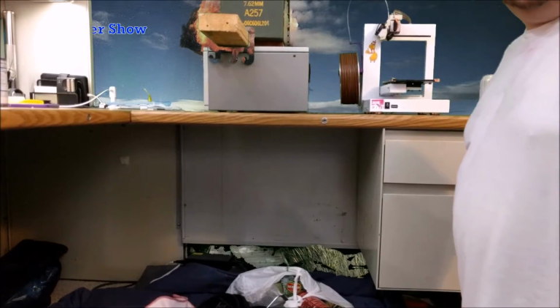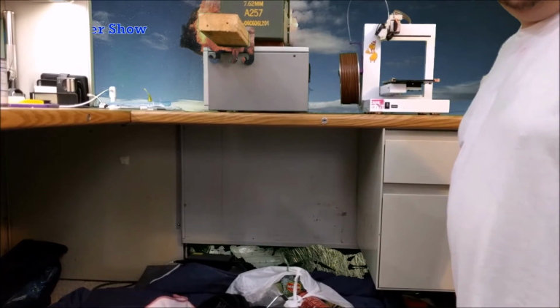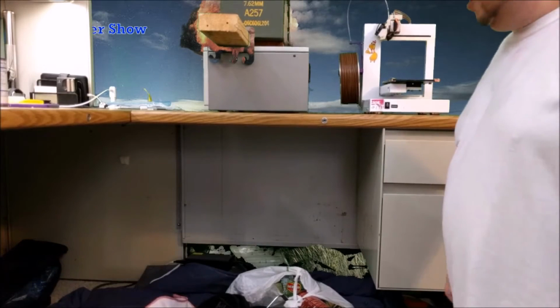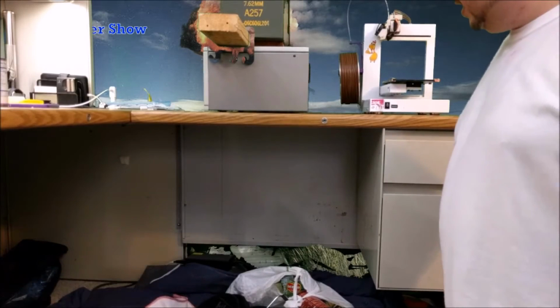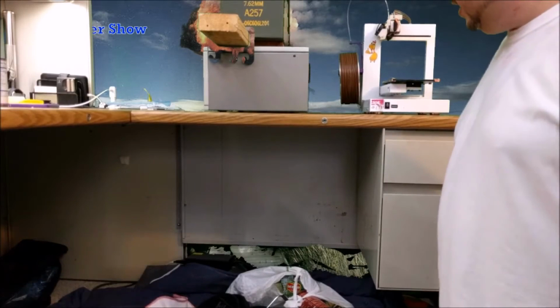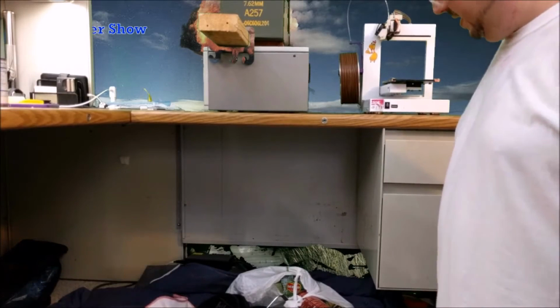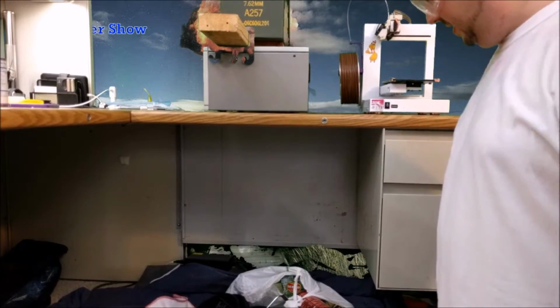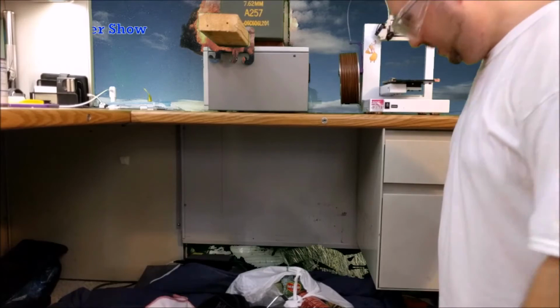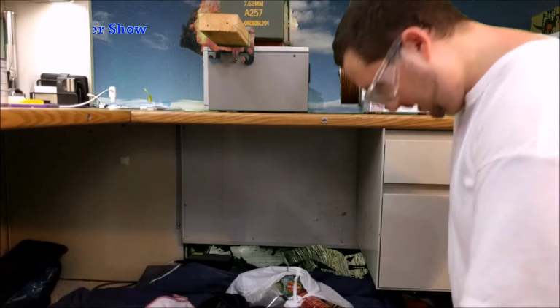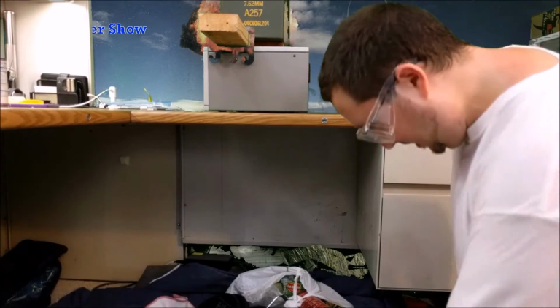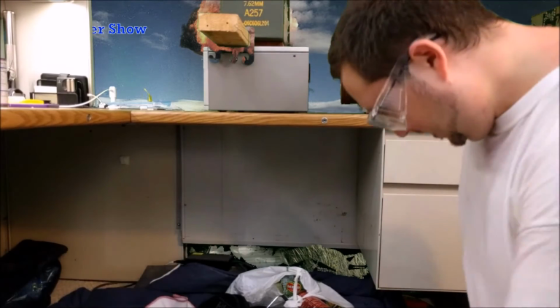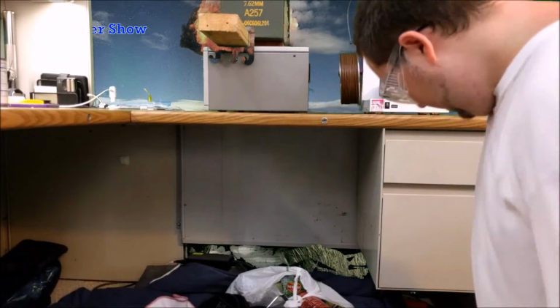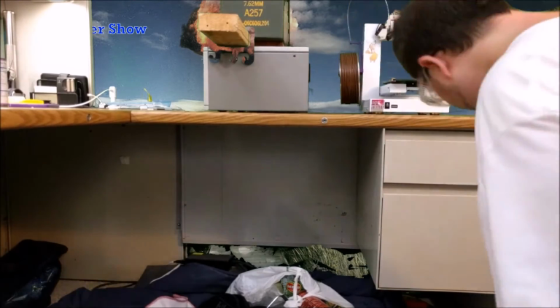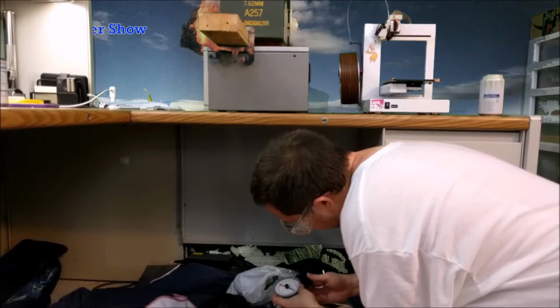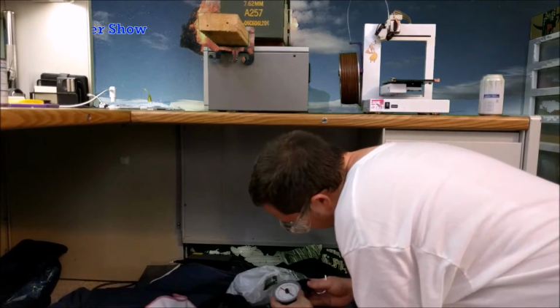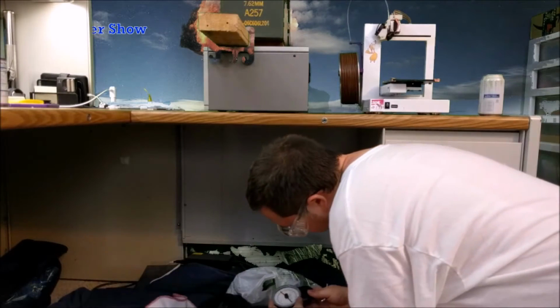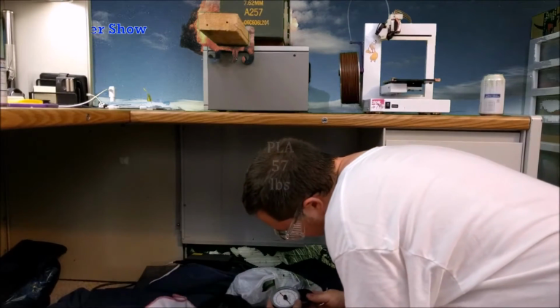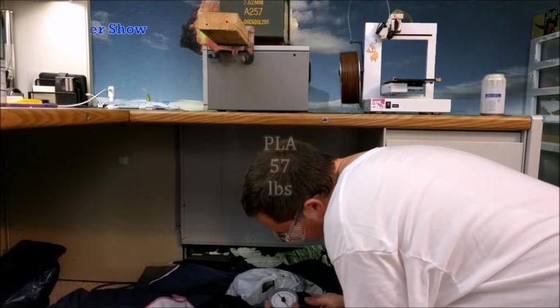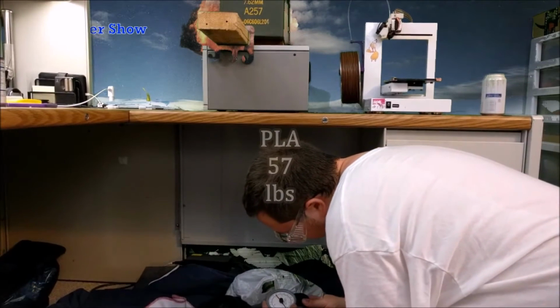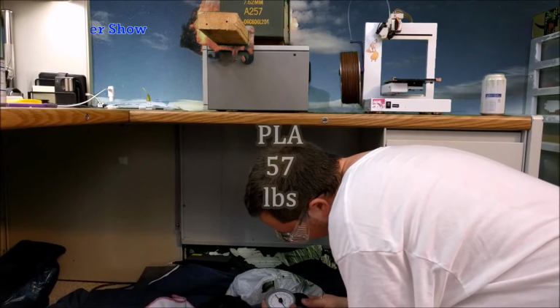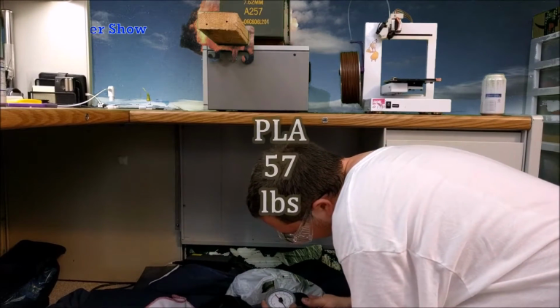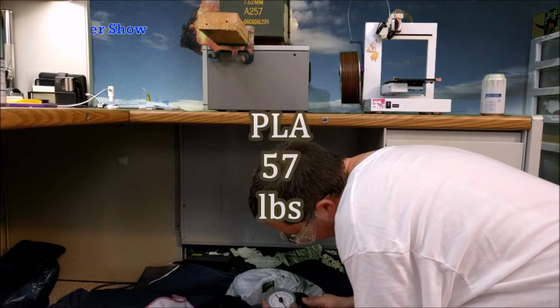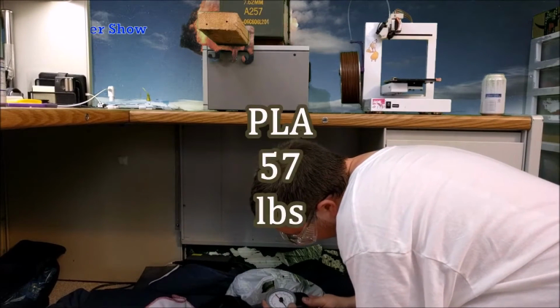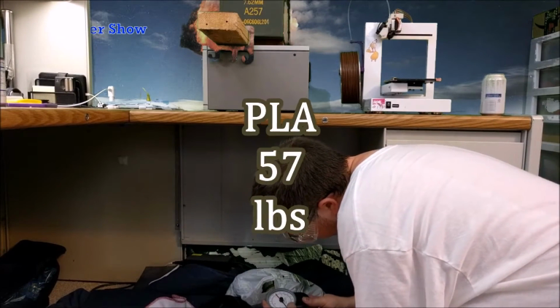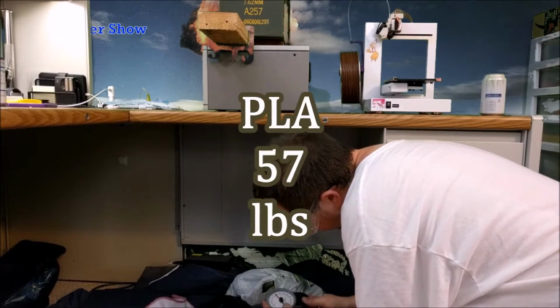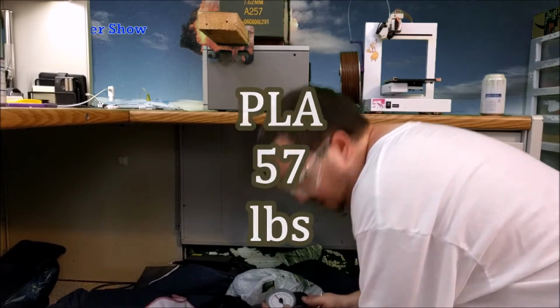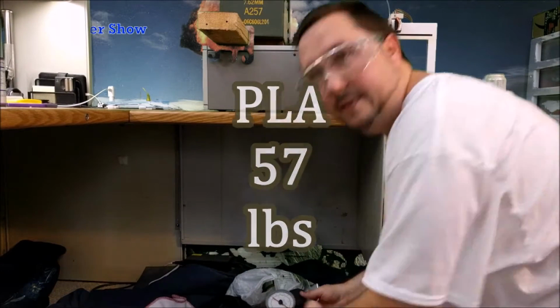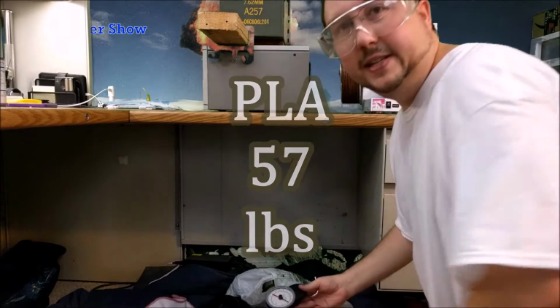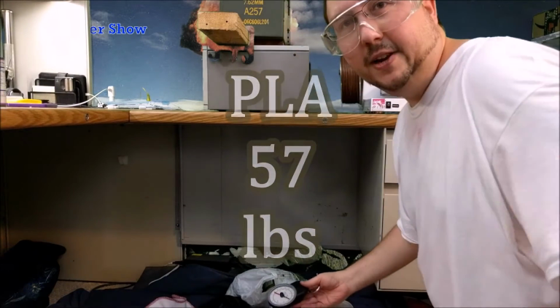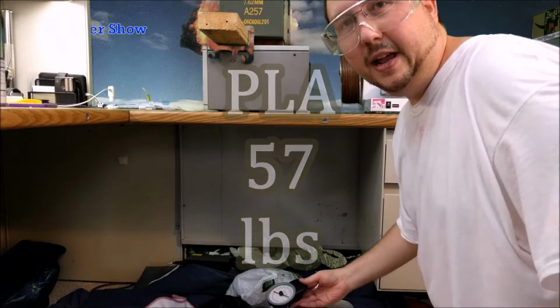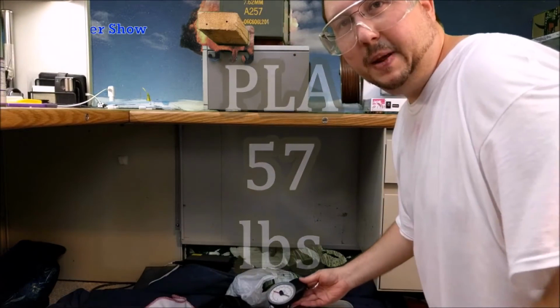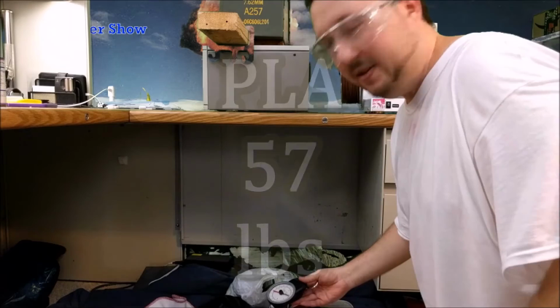There it goes — that's 57 and a half pounds.